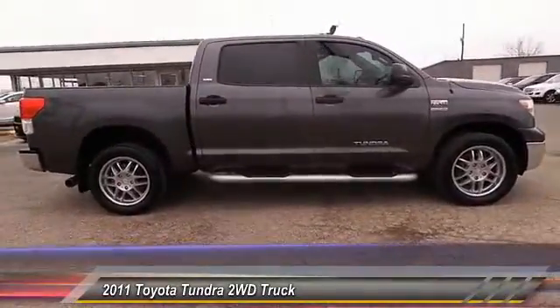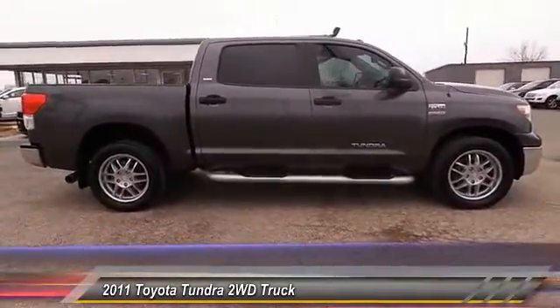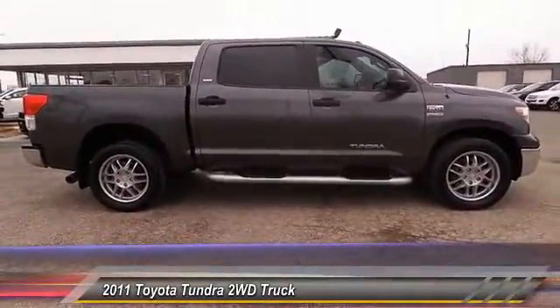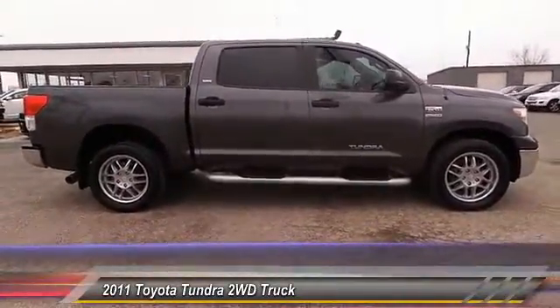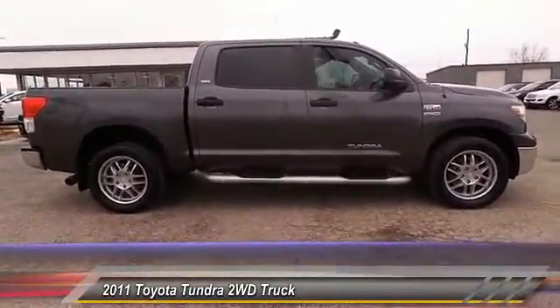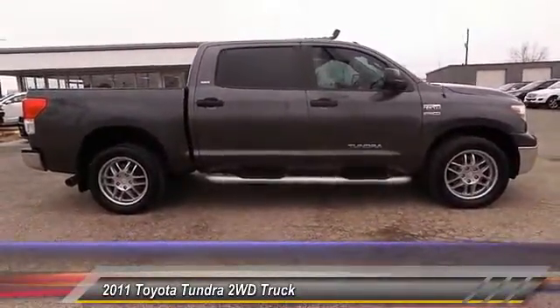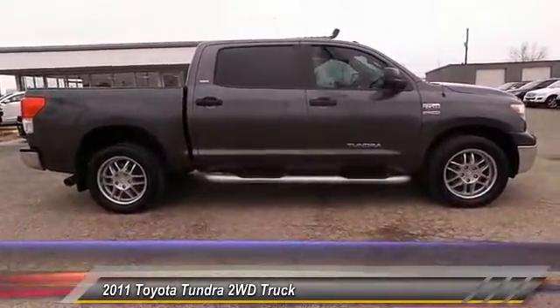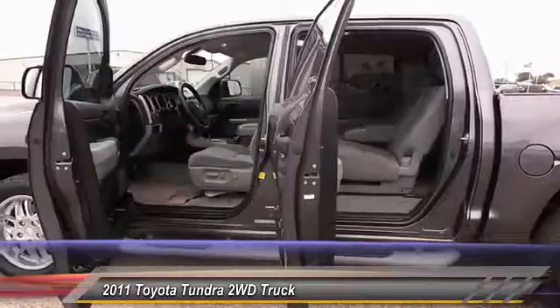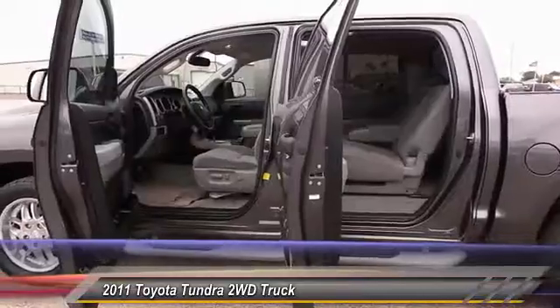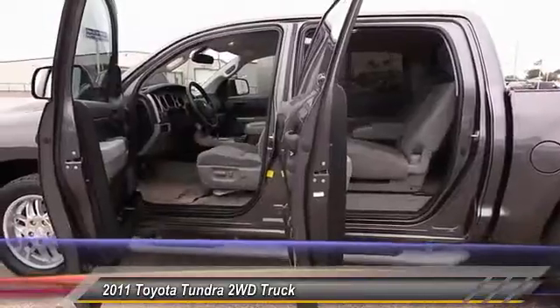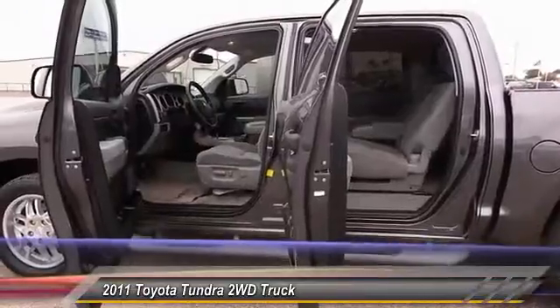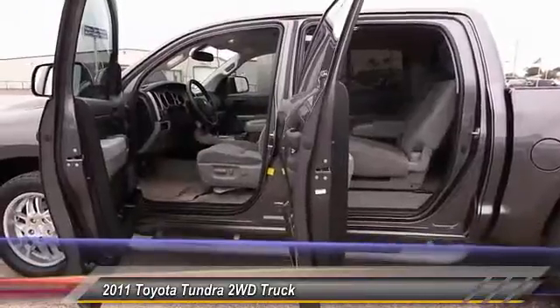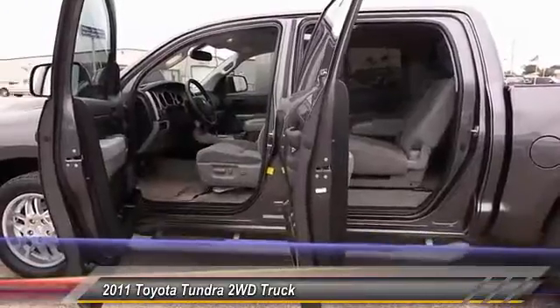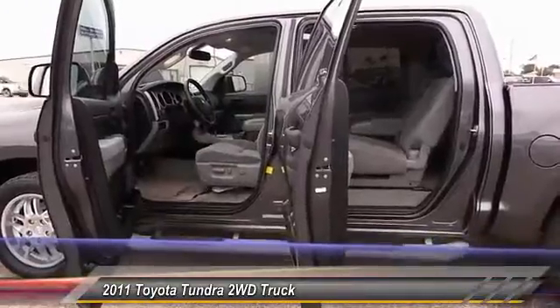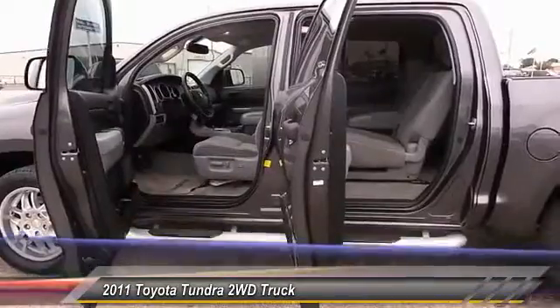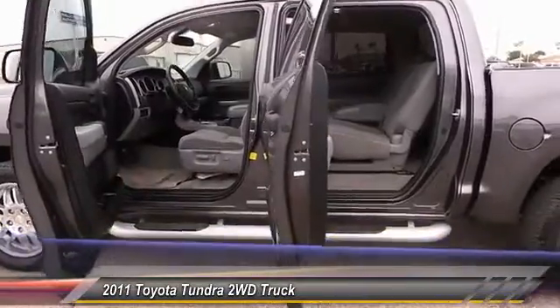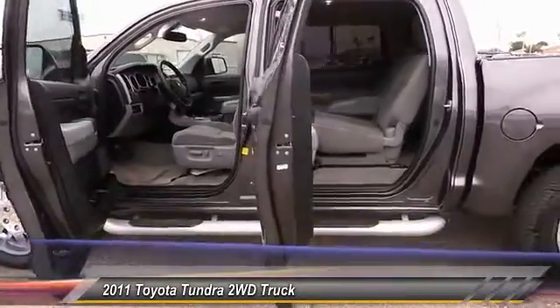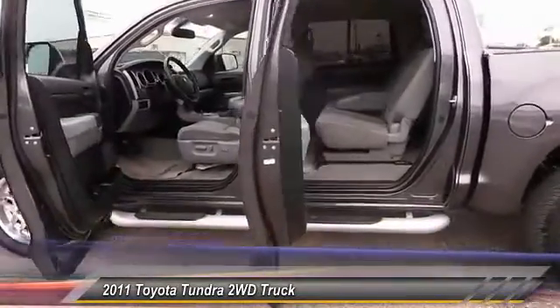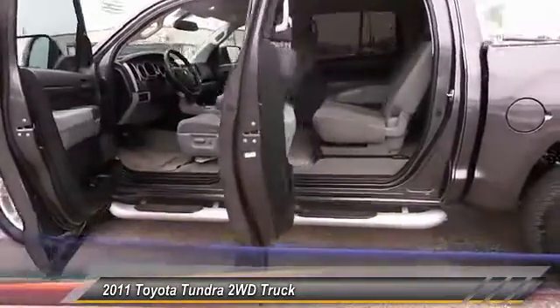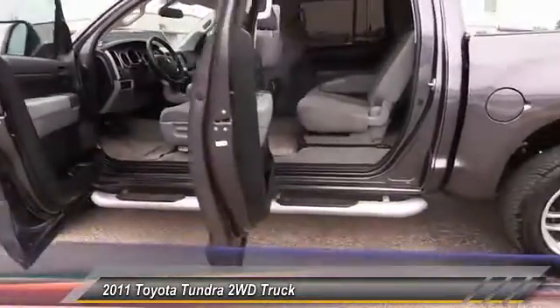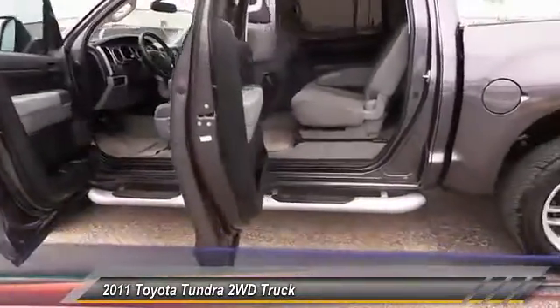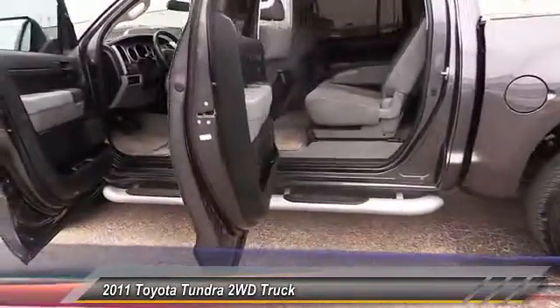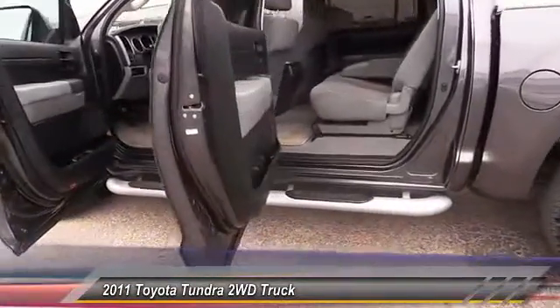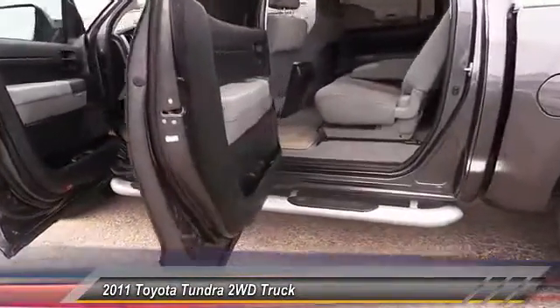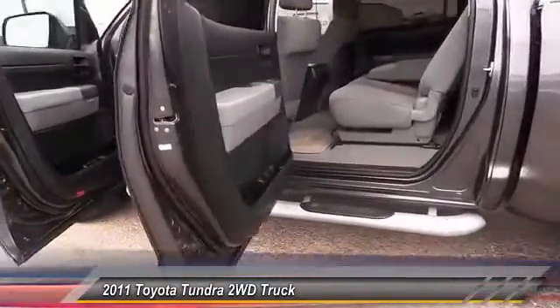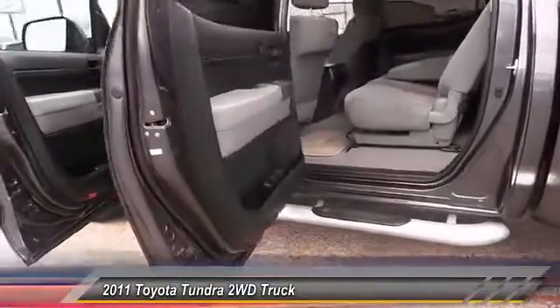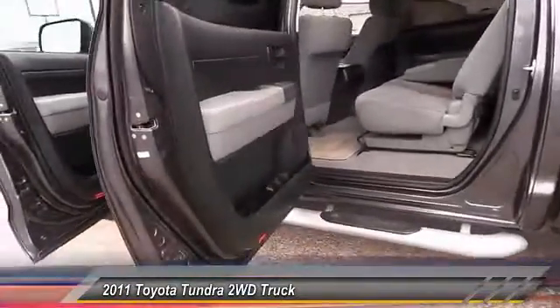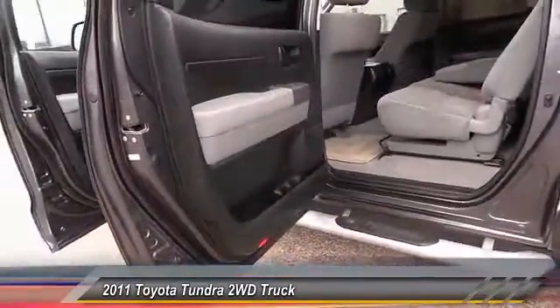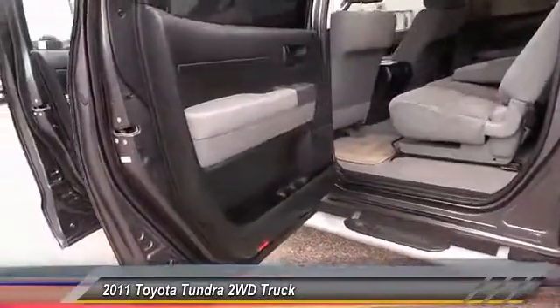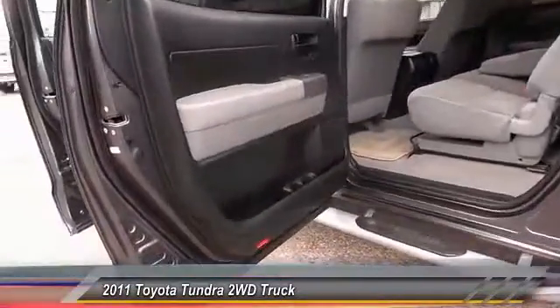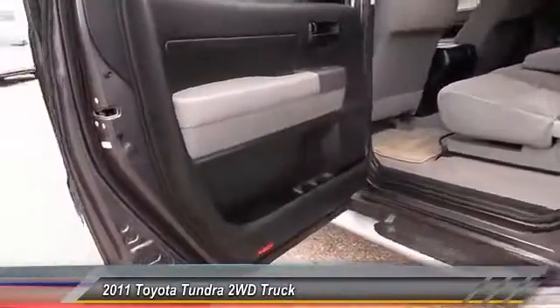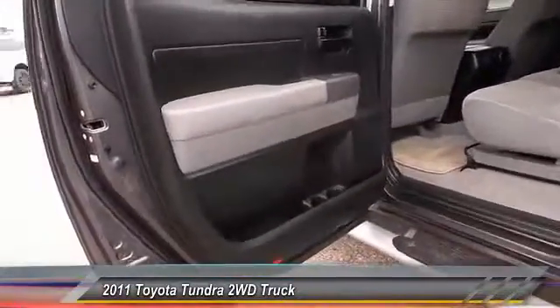With a towing capacity of up to 10,000-plus pounds and a payload capacity of over 2,000 pounds, the Tundra is the perfect mix of power and efficiency, and it's priced below $30,000.